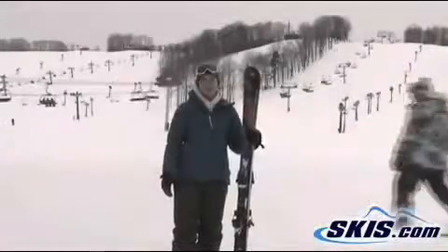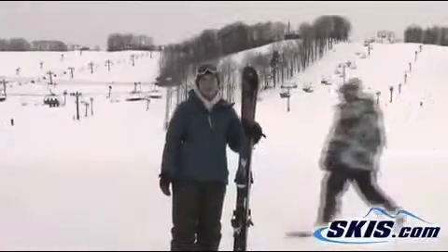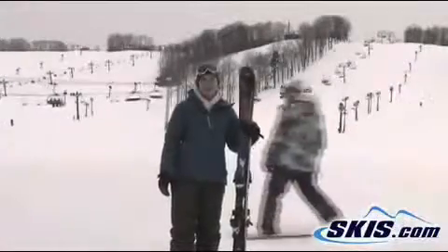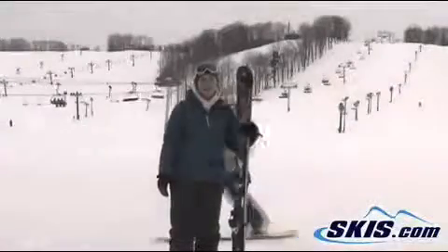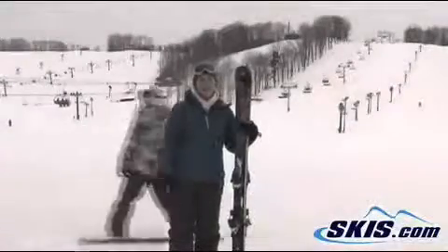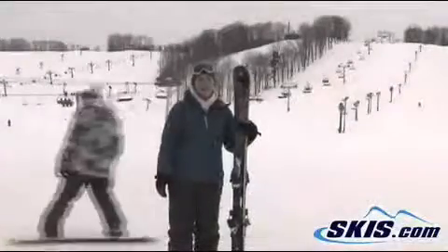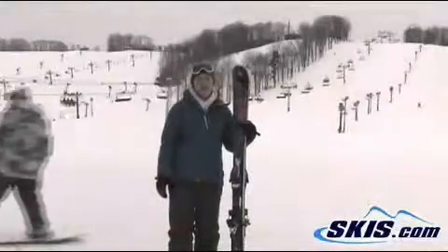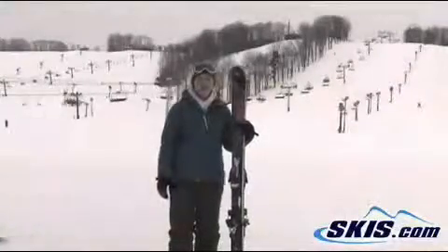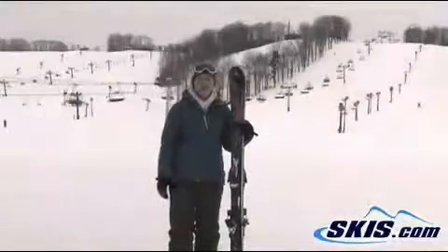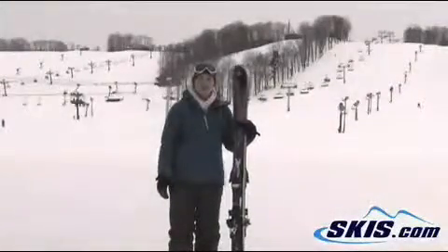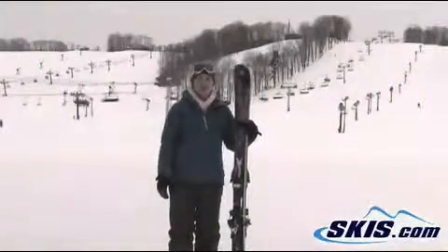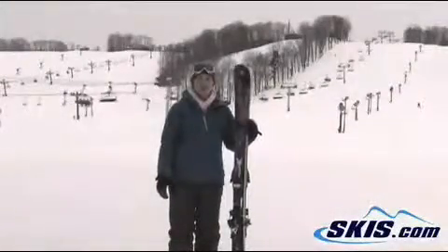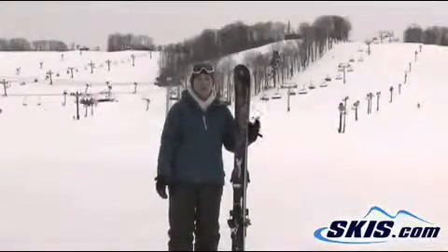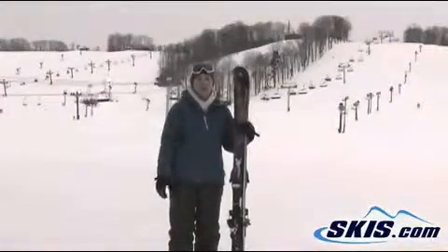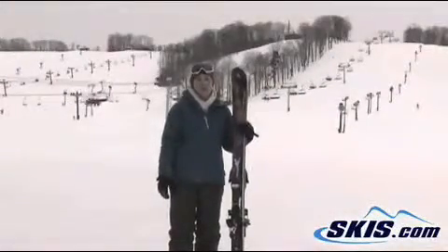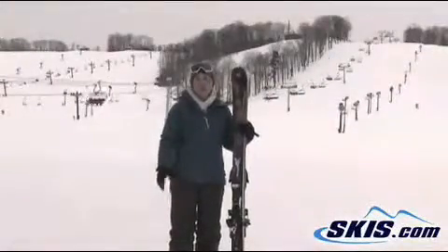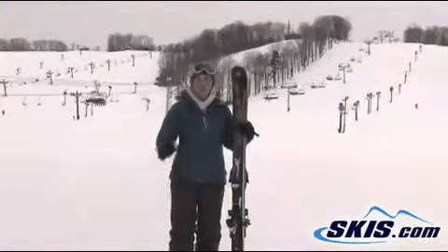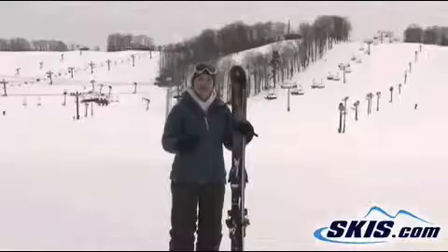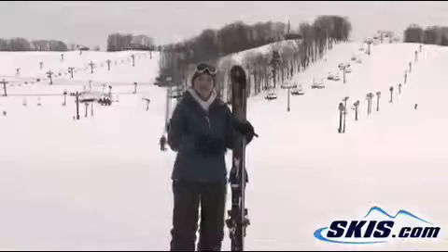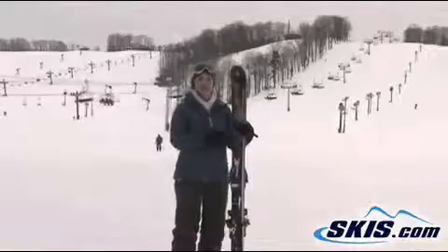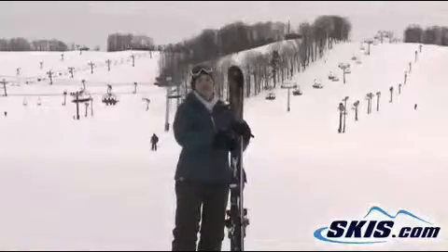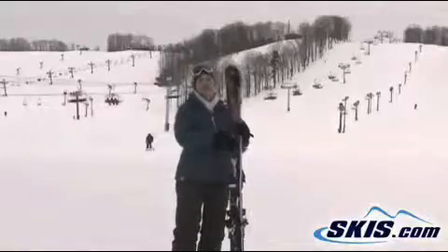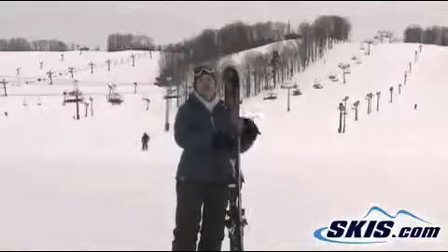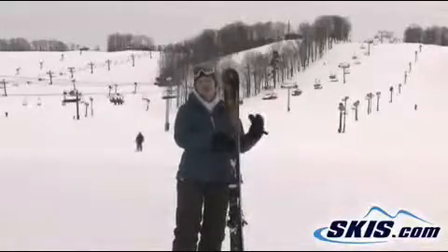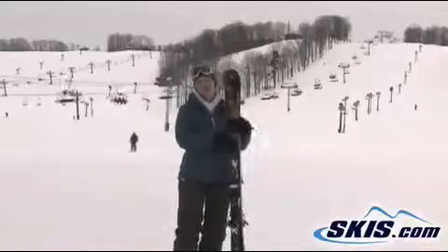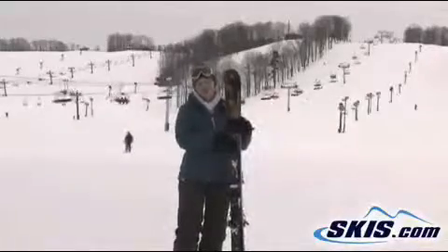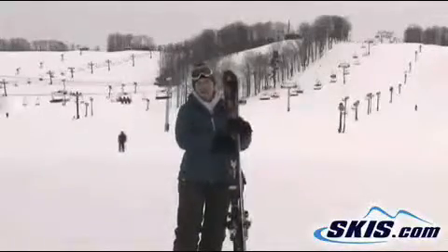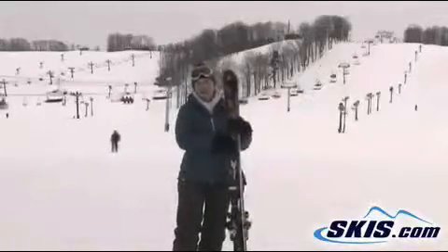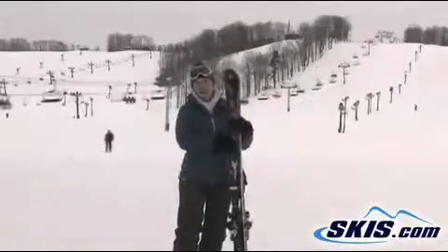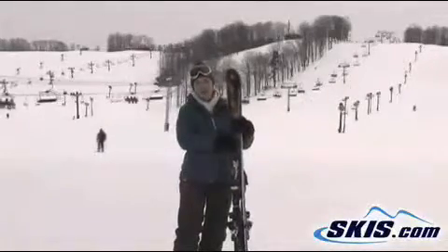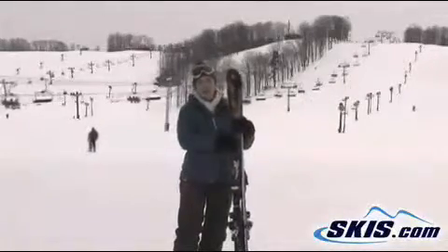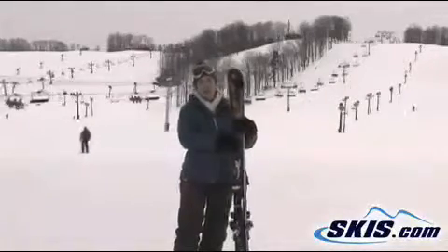Hi, I'm Julie. I just got off the Nordica Jet Fuel. It's a fantastic ski. I give it a 5 out of 5 star rating.